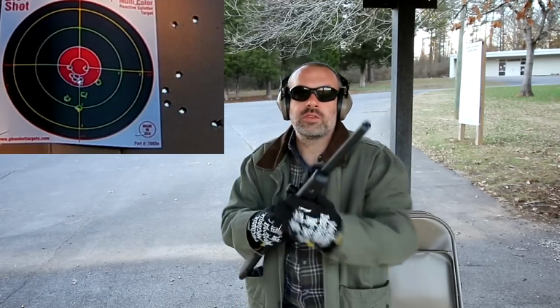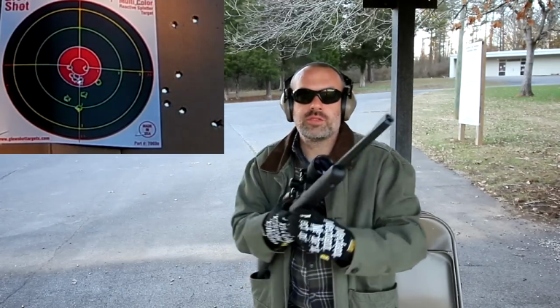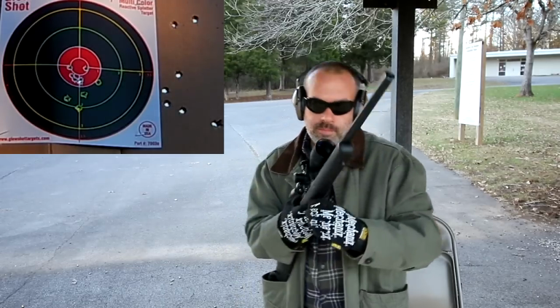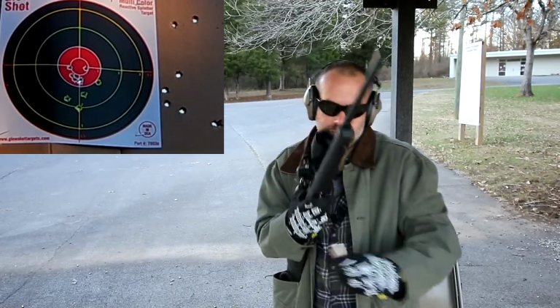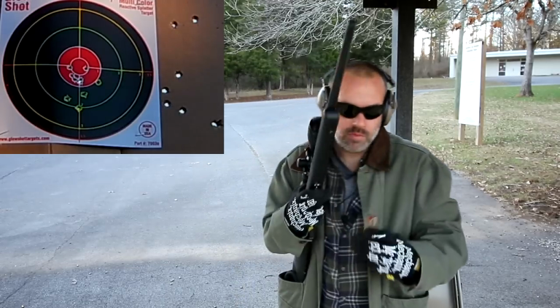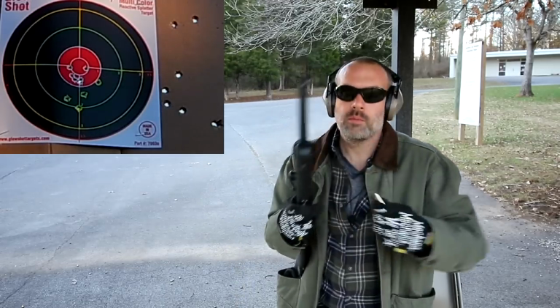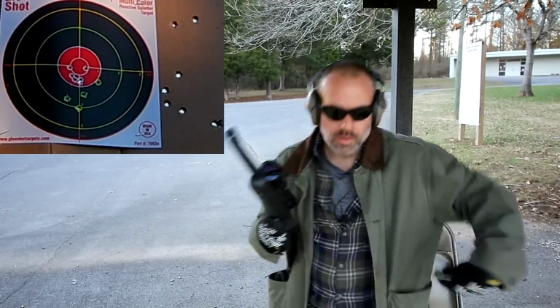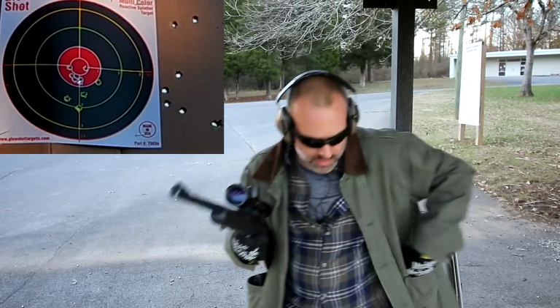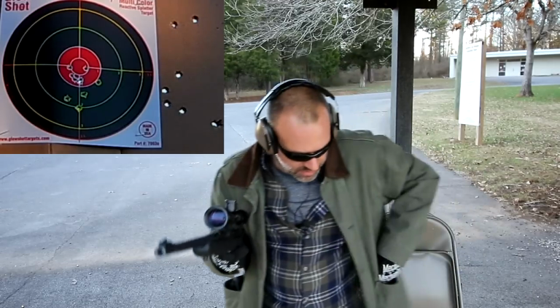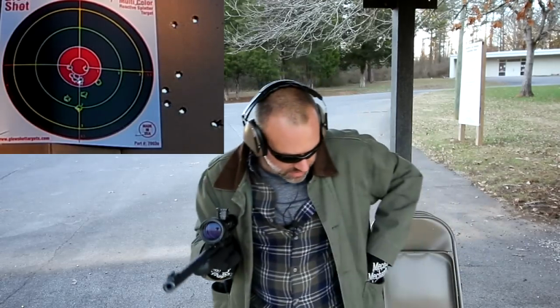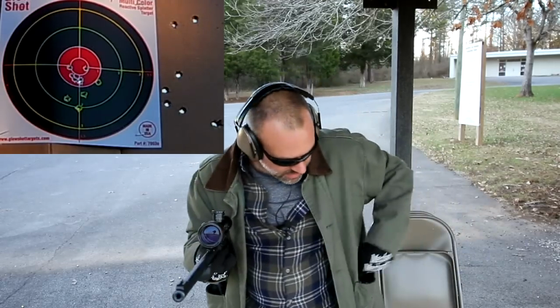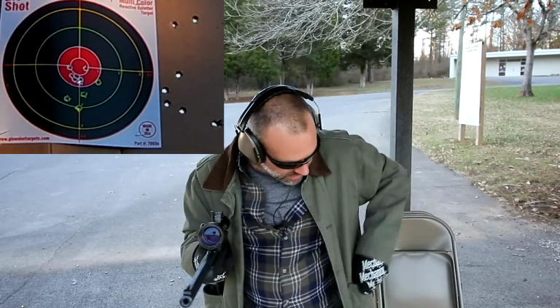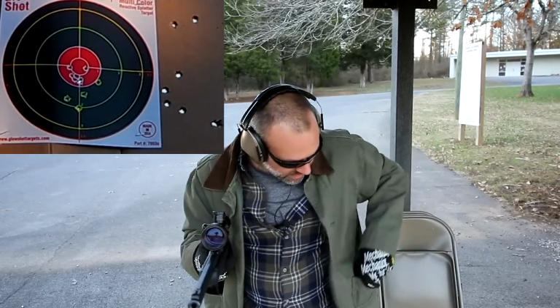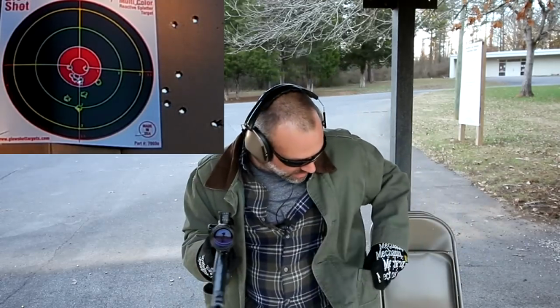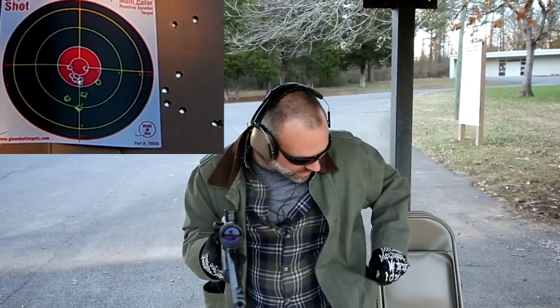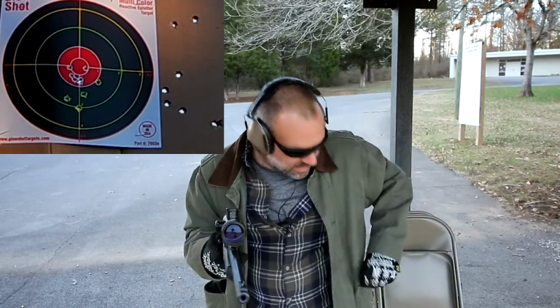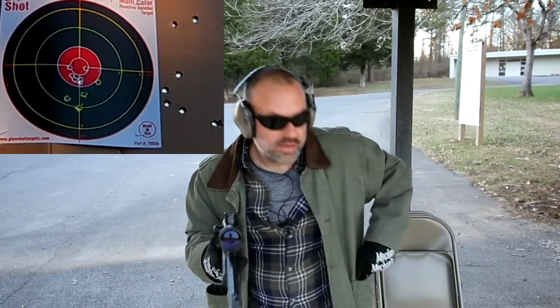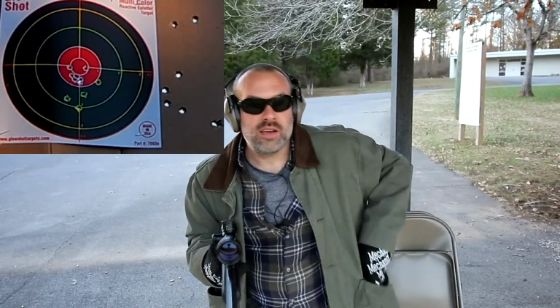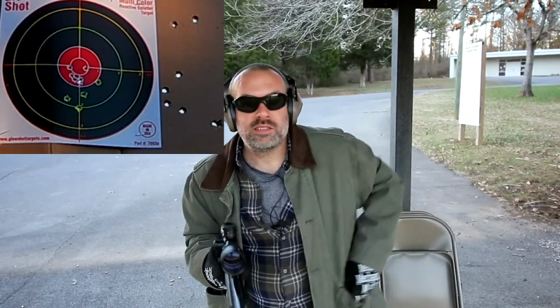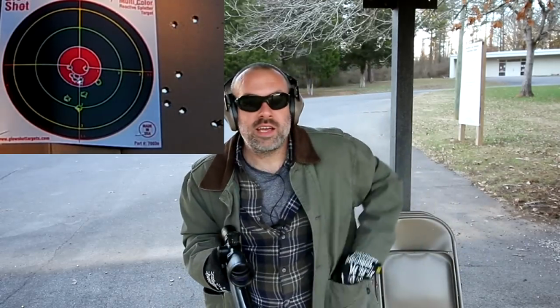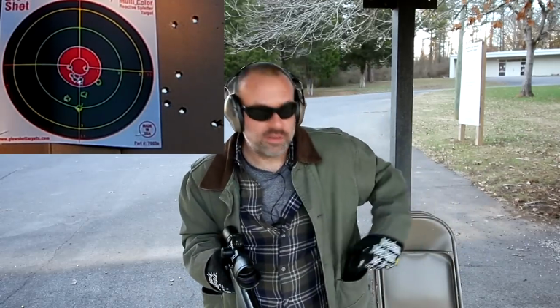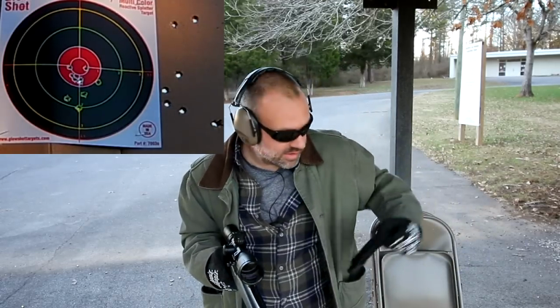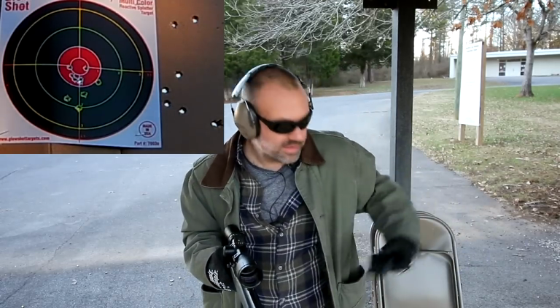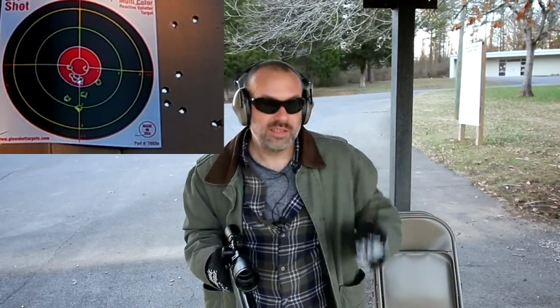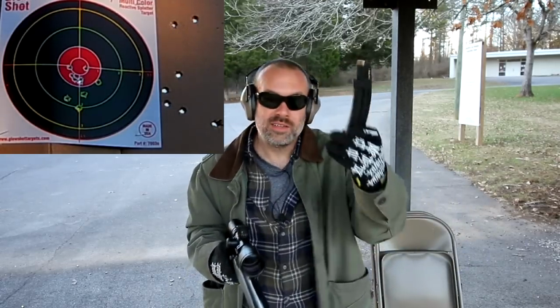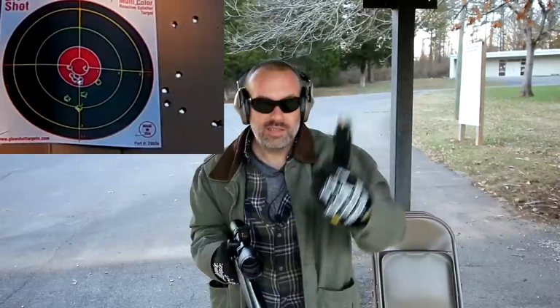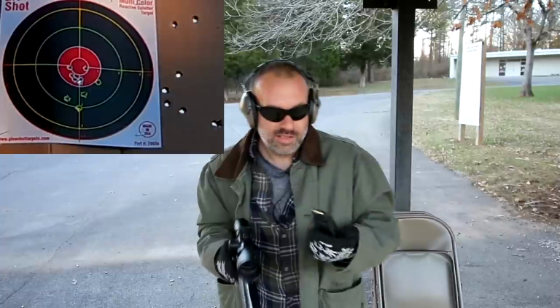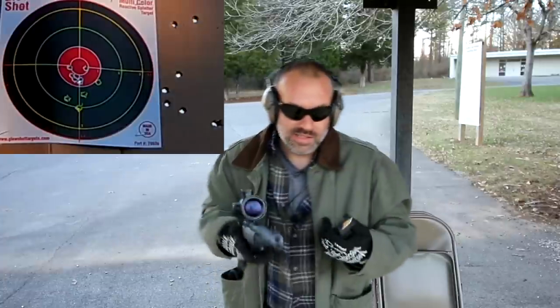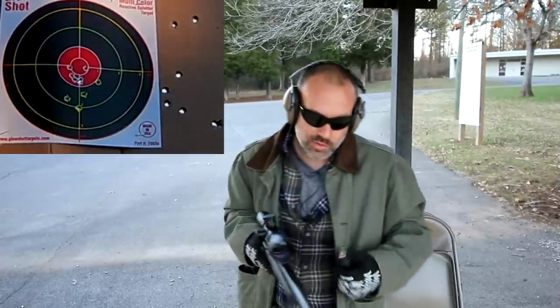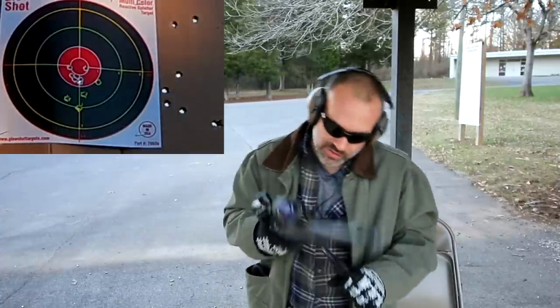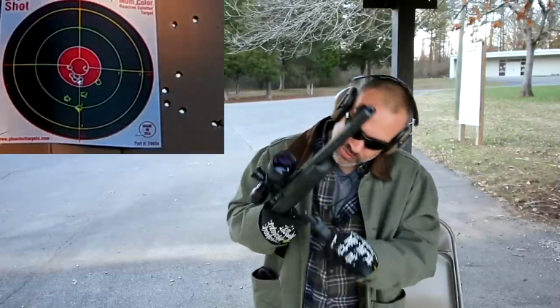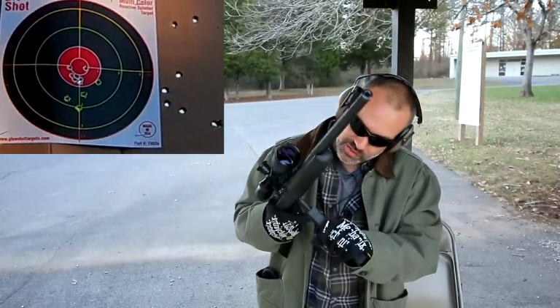10 rounds. Perfect. Now let's see how the 25-rounder does.